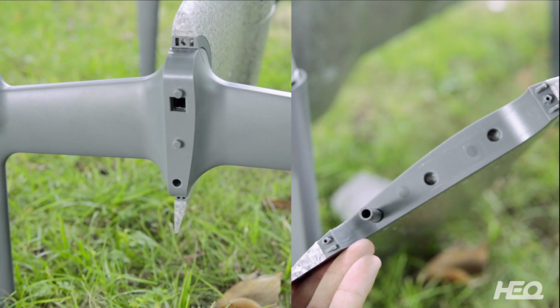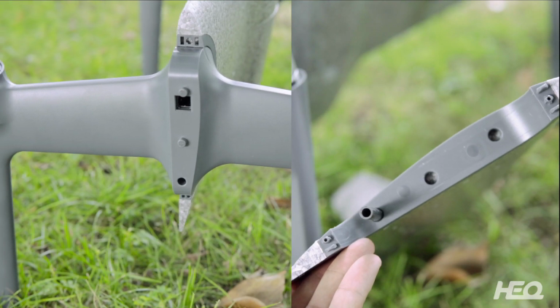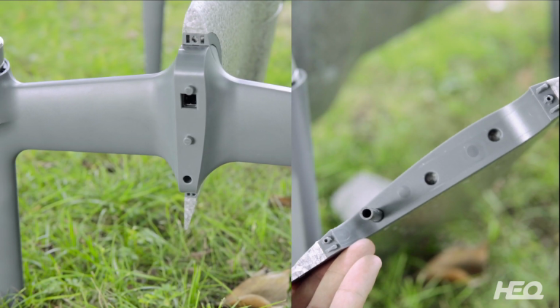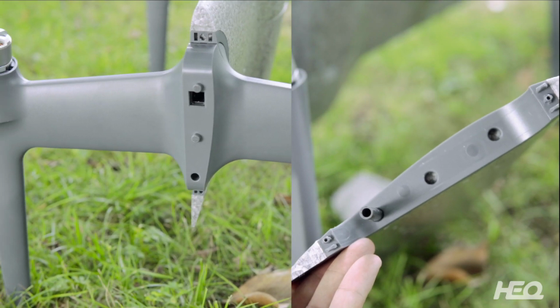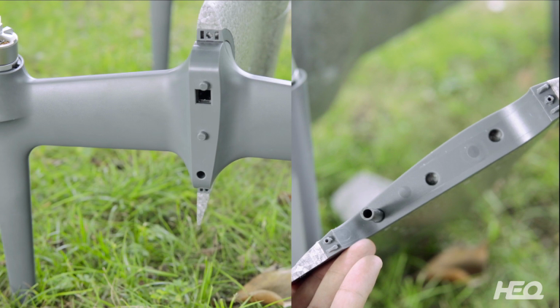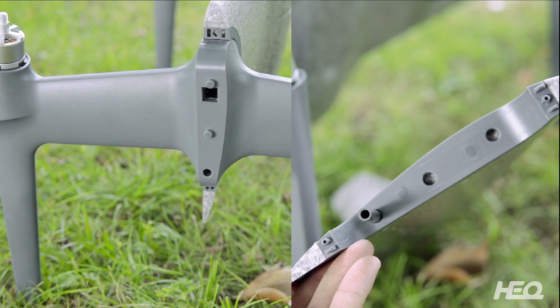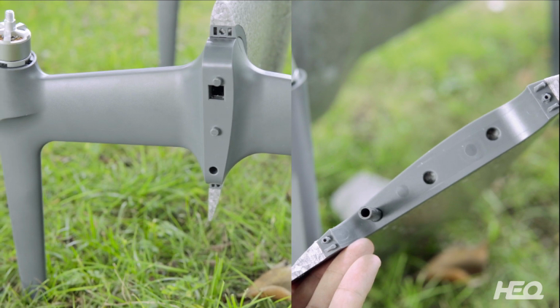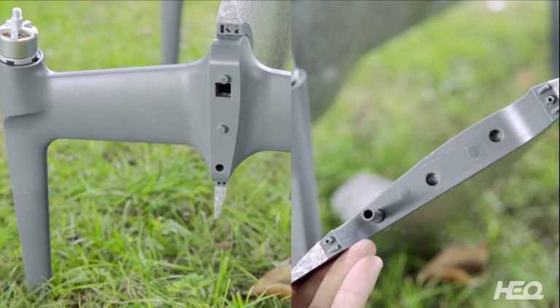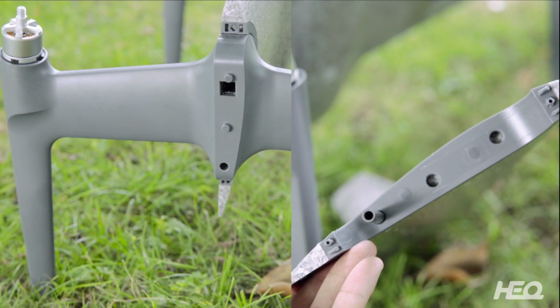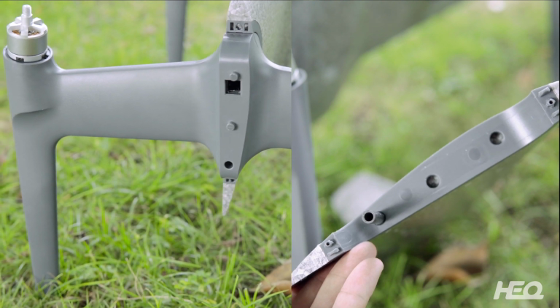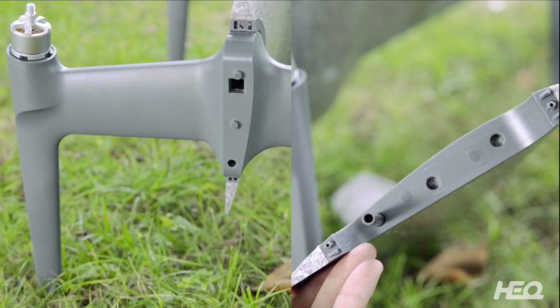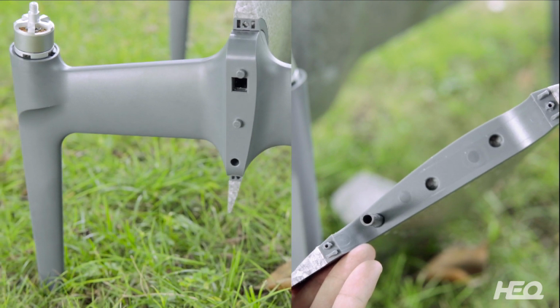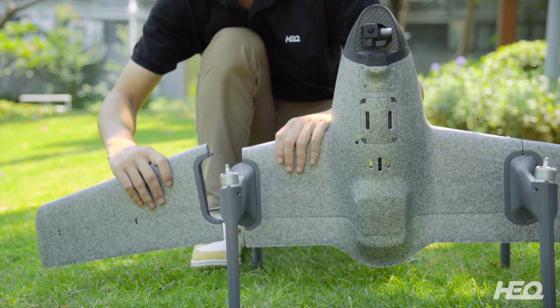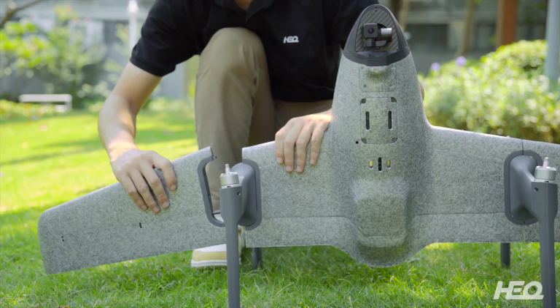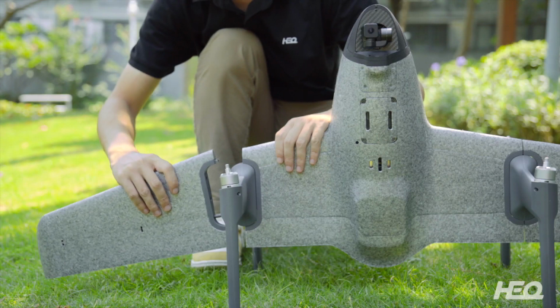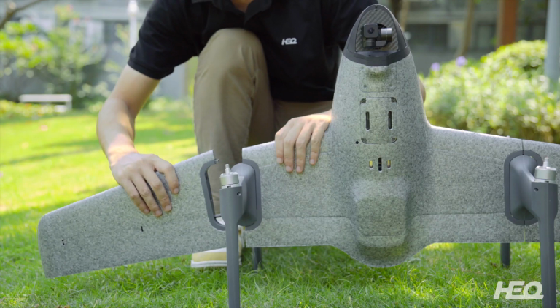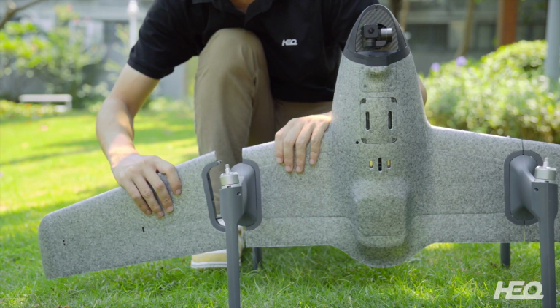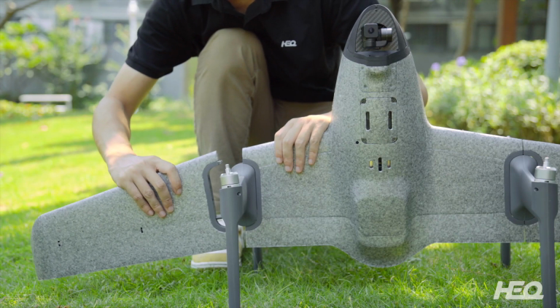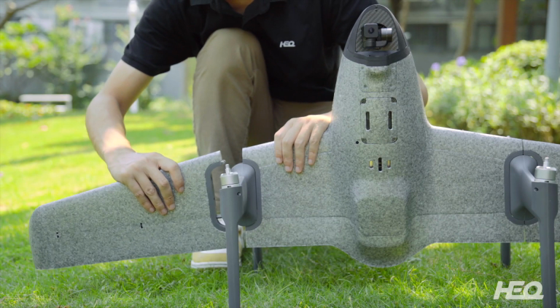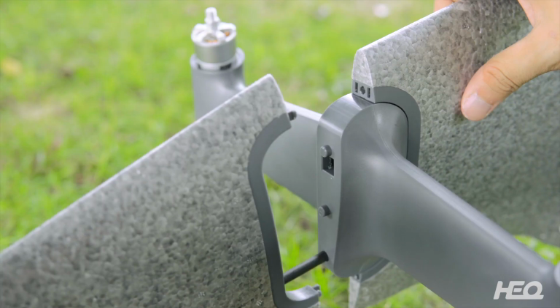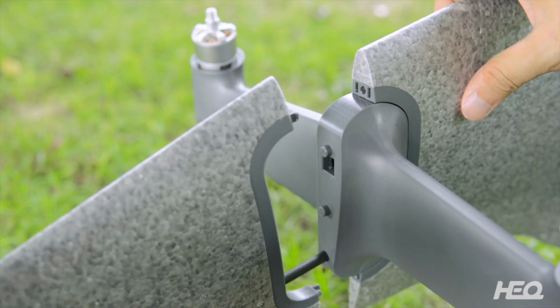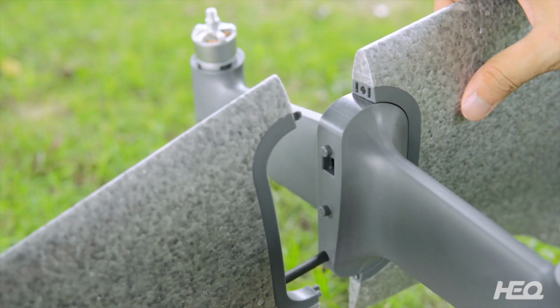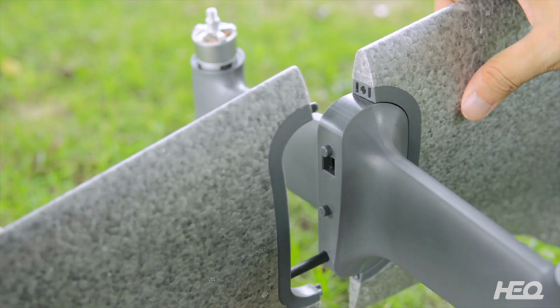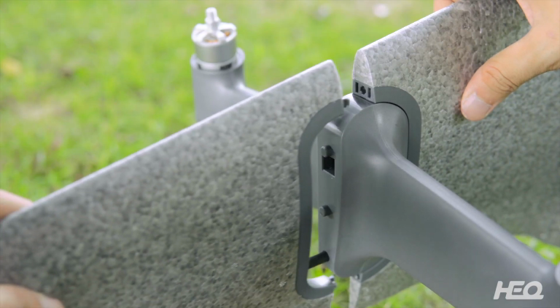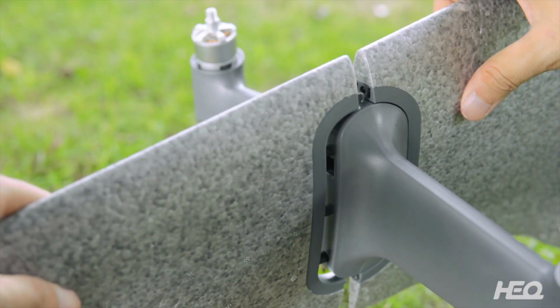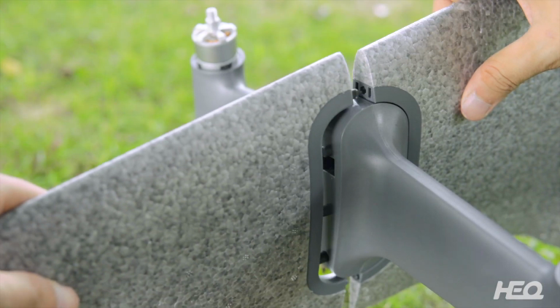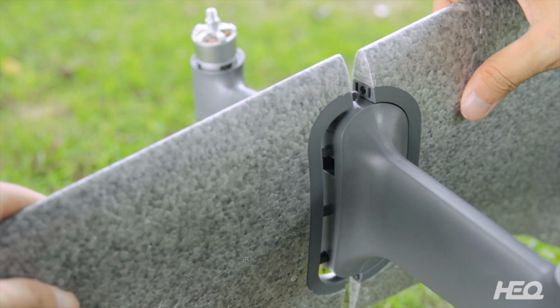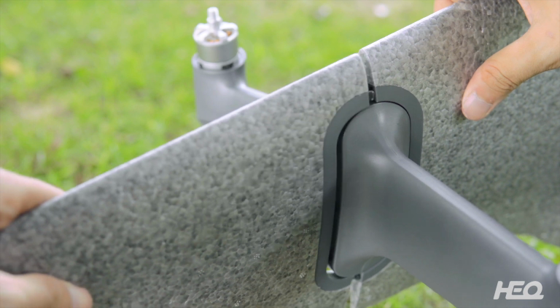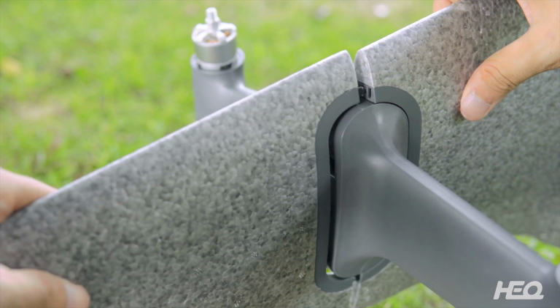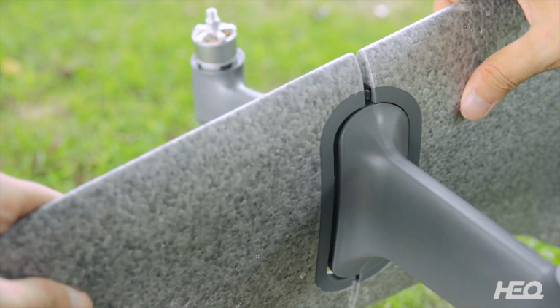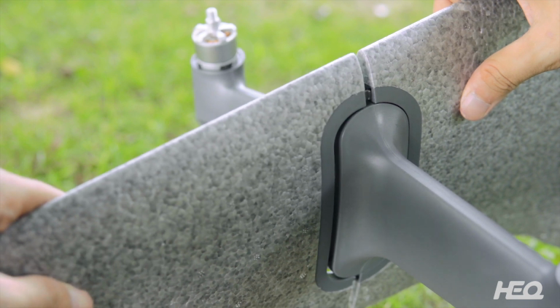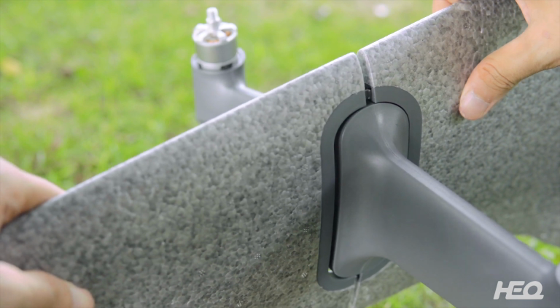Then, attach the wings. Make sure they are locked in and secure.